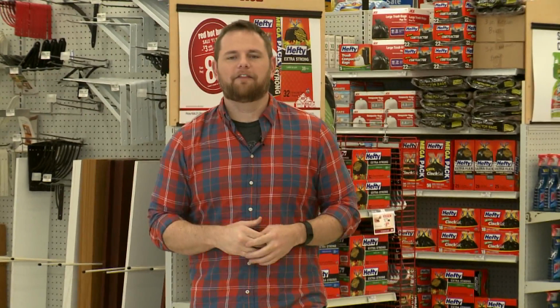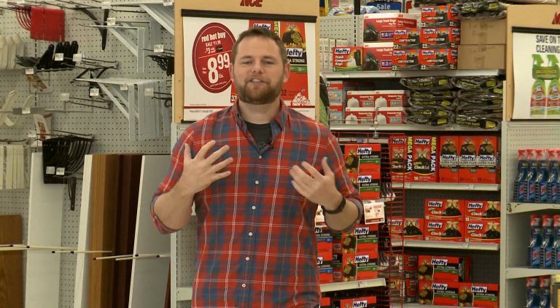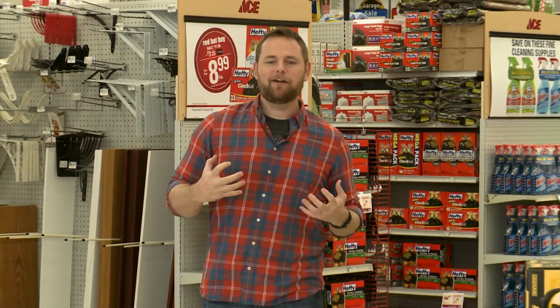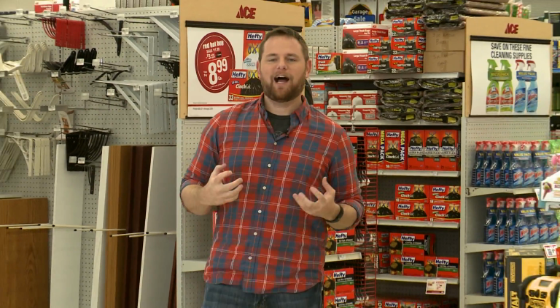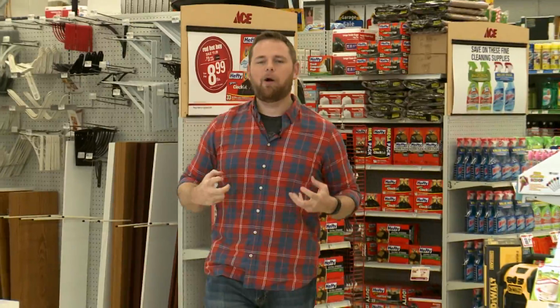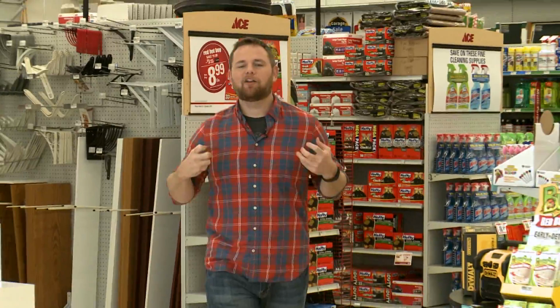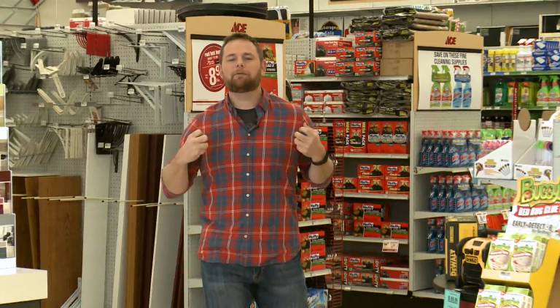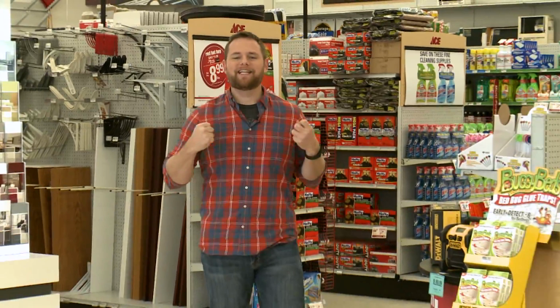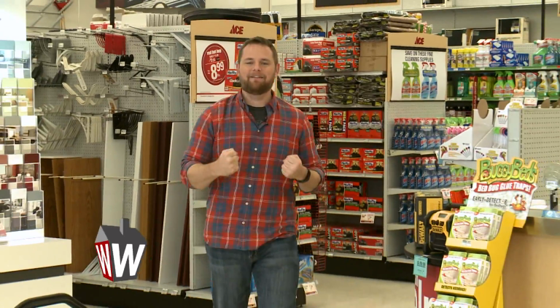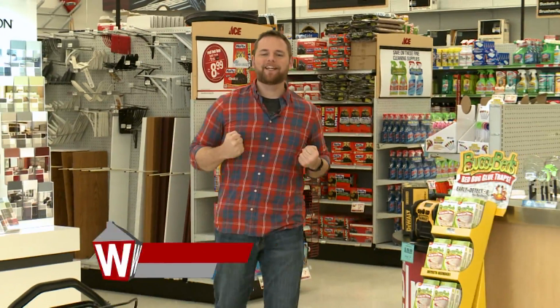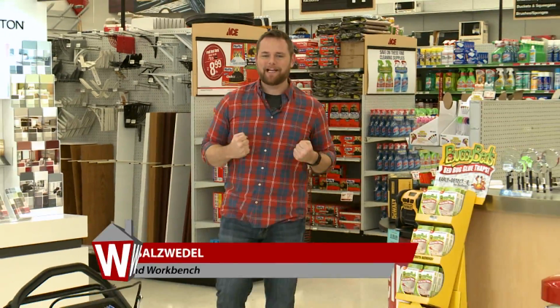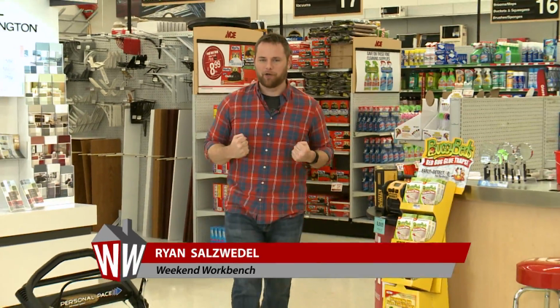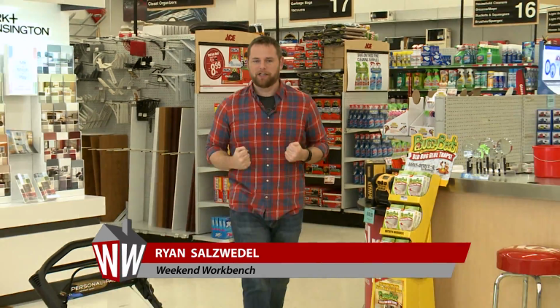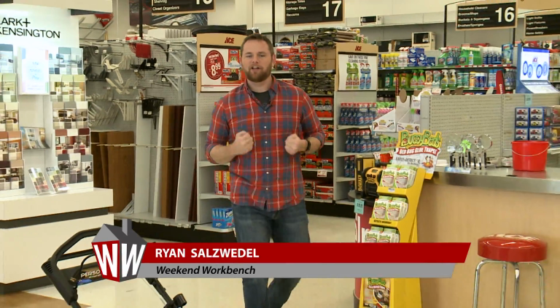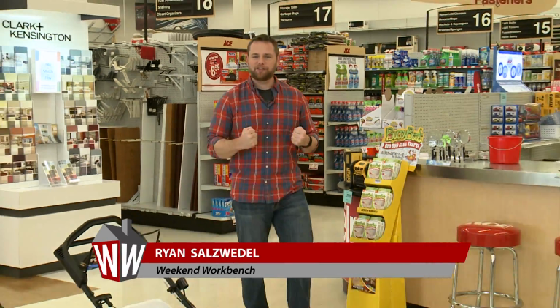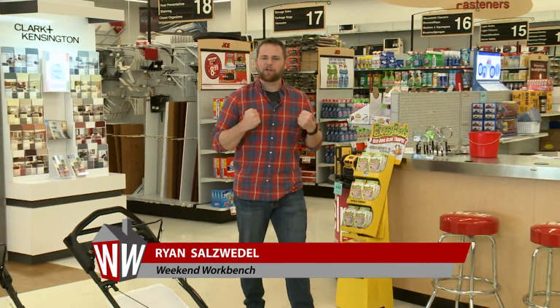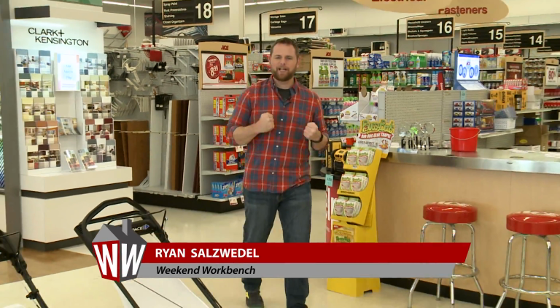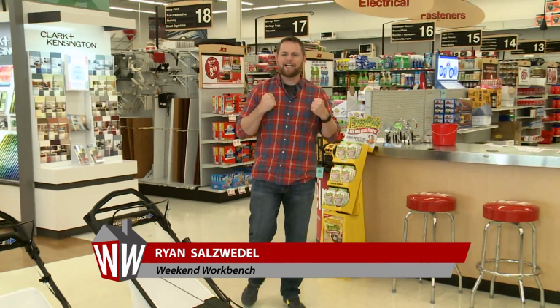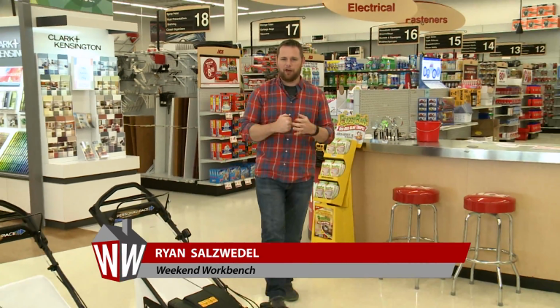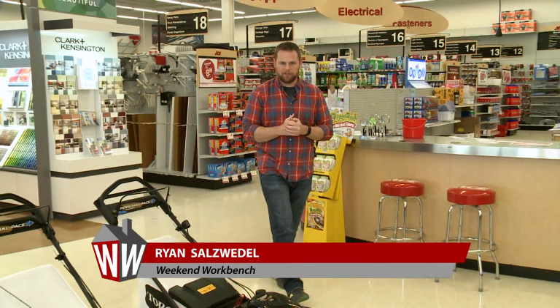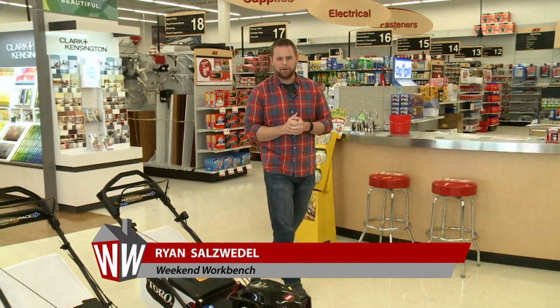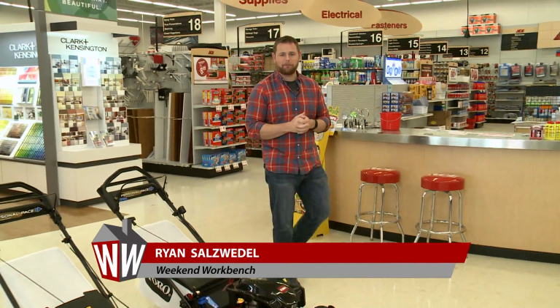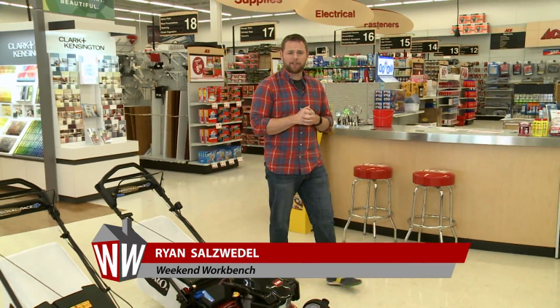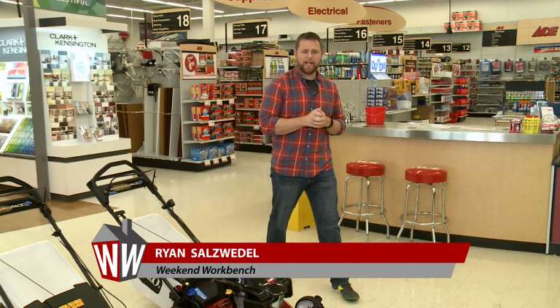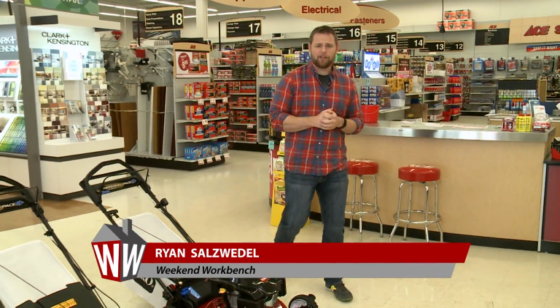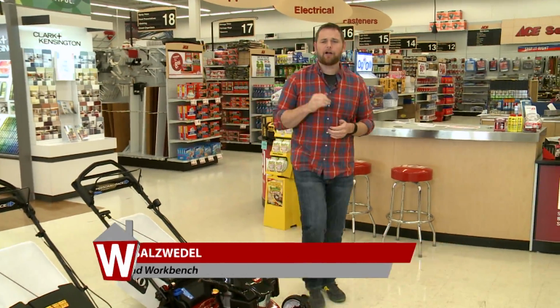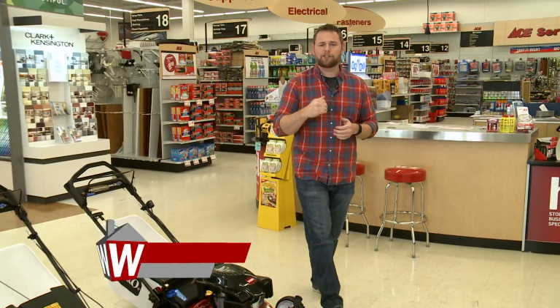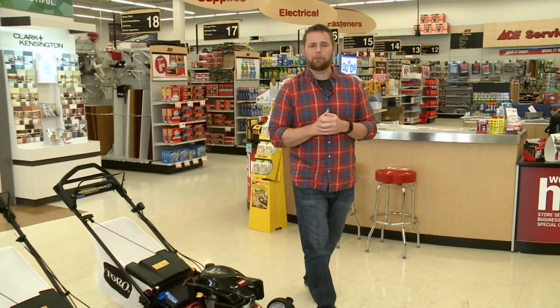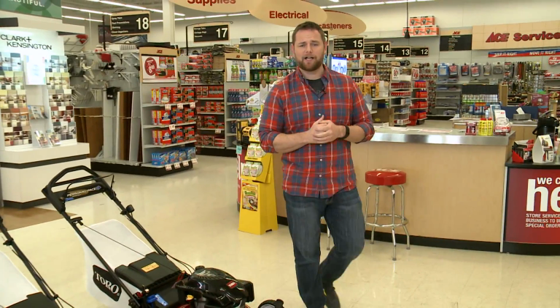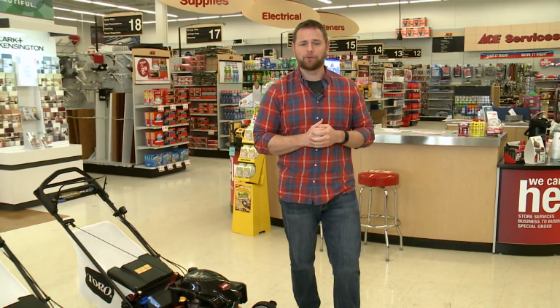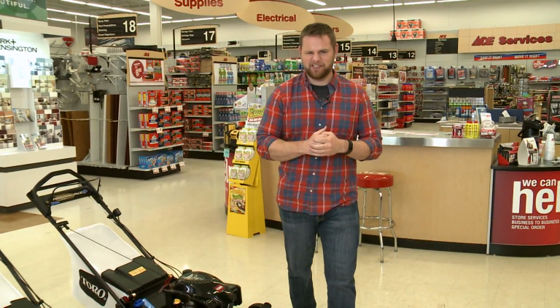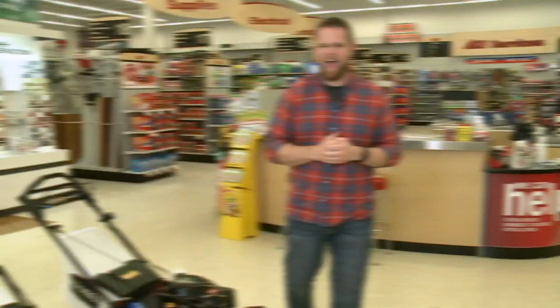This year, I want my lawn to be the envy of the neighborhood — lush, green, and healthy. And my friends here at ACE are going to show me how to do just that.